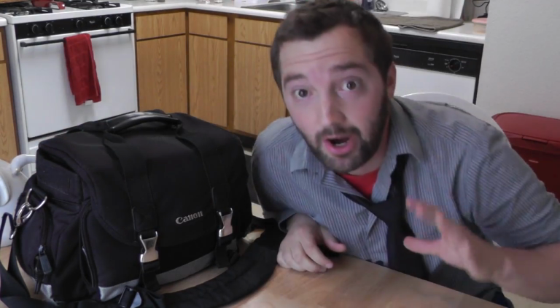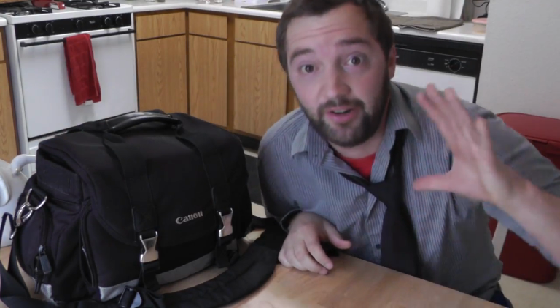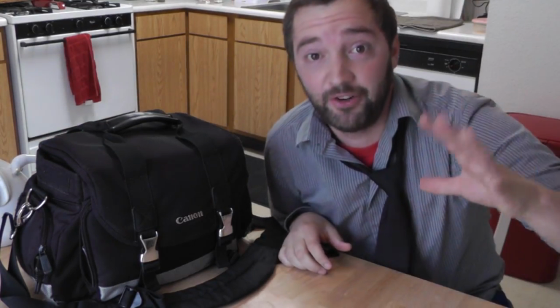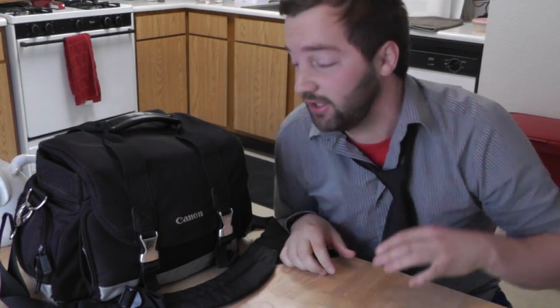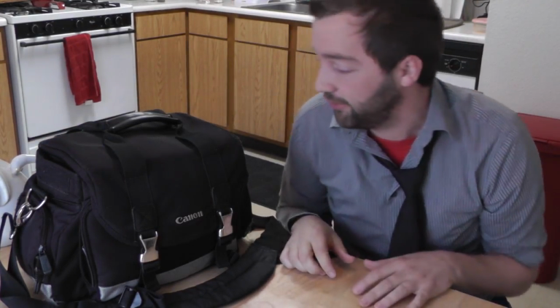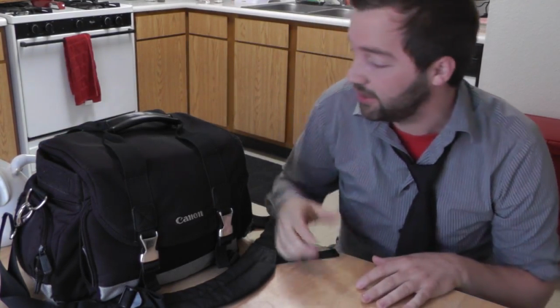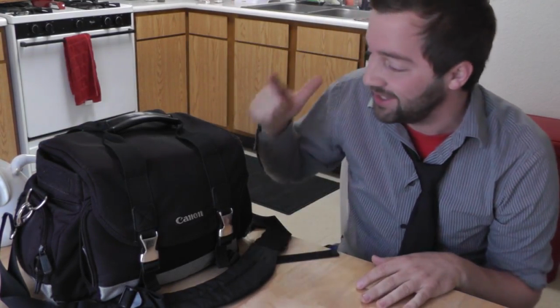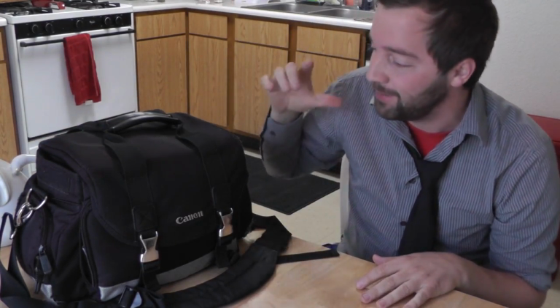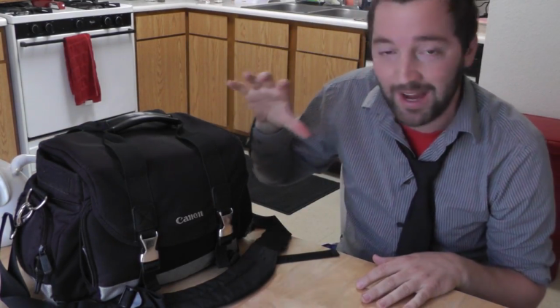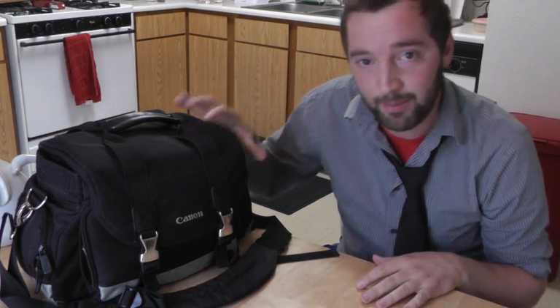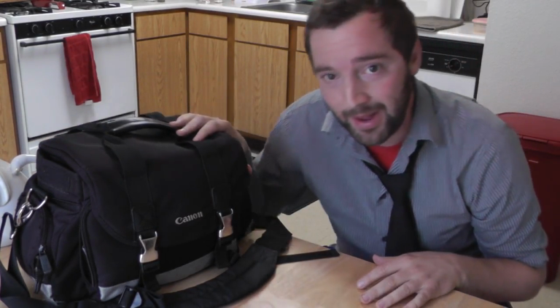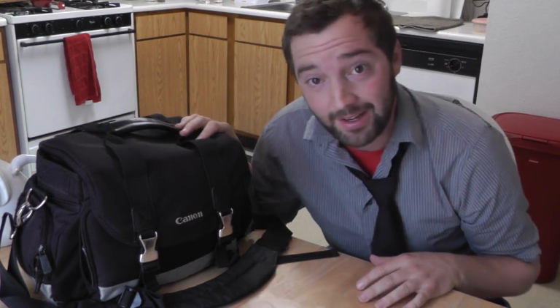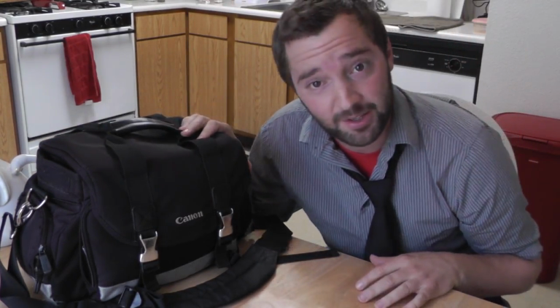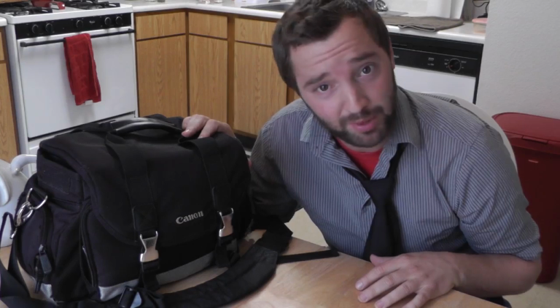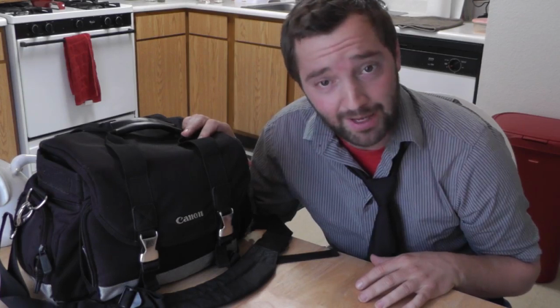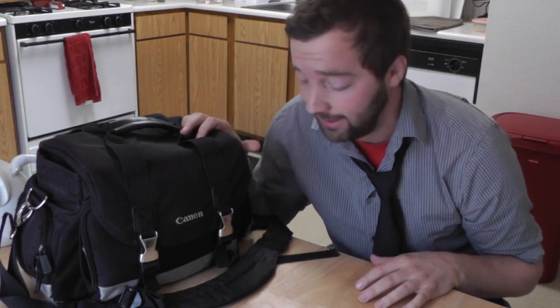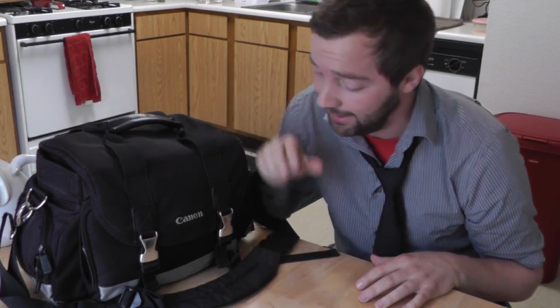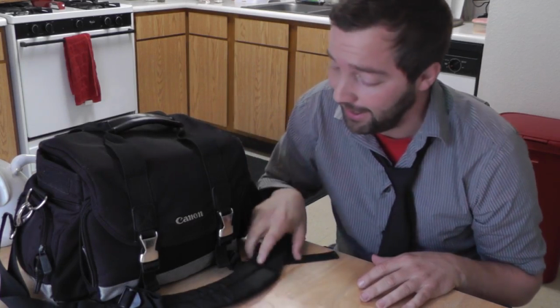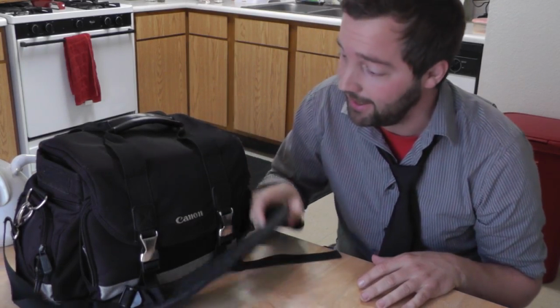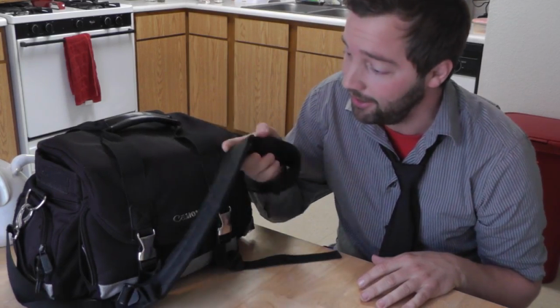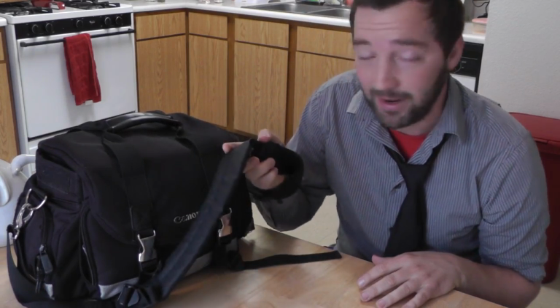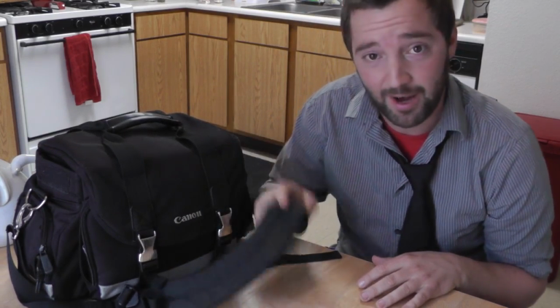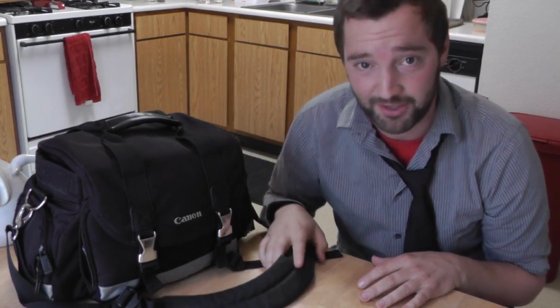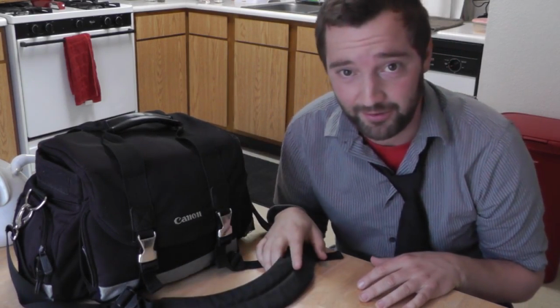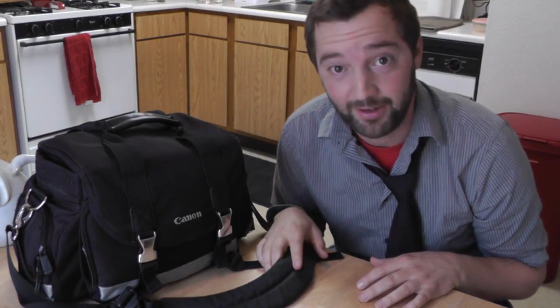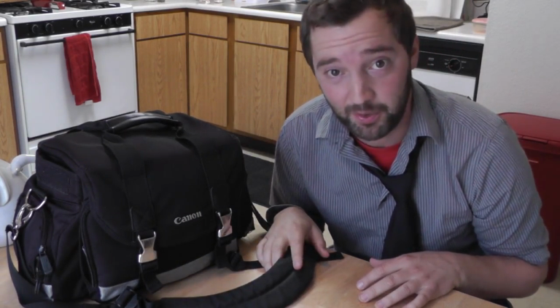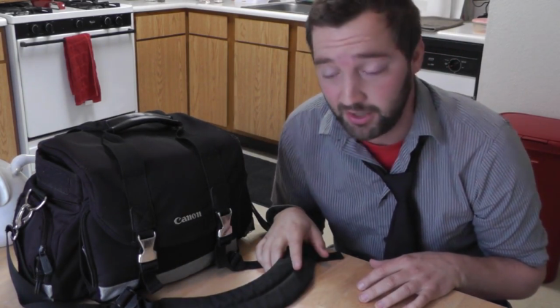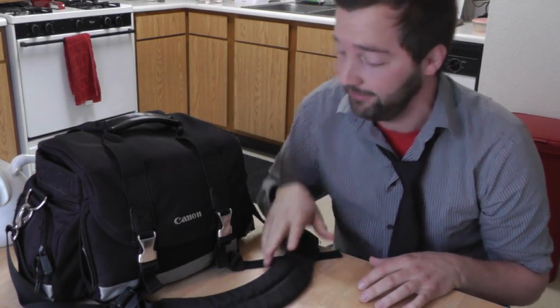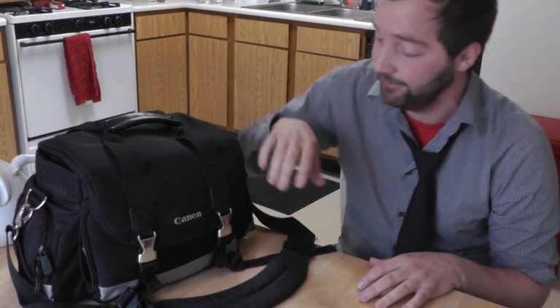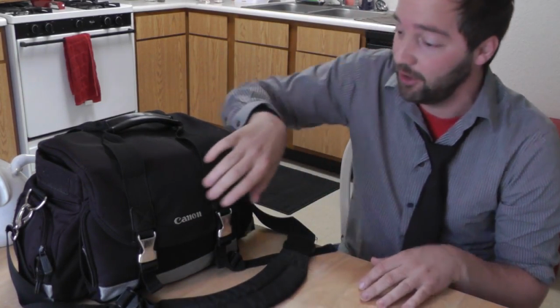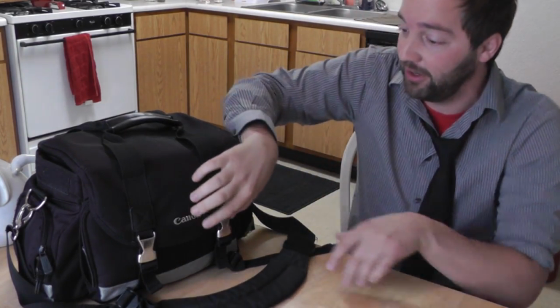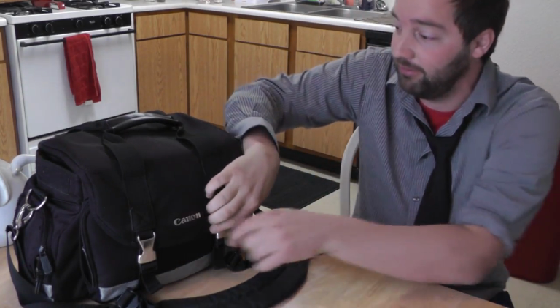Alright, first thing is first — this is my camera bag. It is black and I carry my camera stuff in it. It's pretty awesome. Let's open it up.